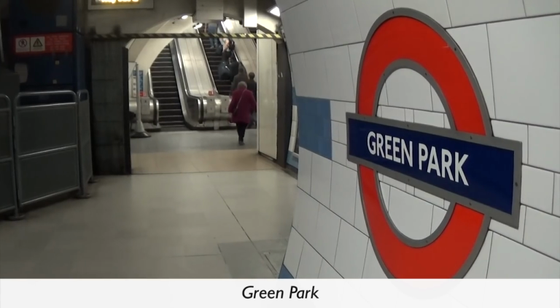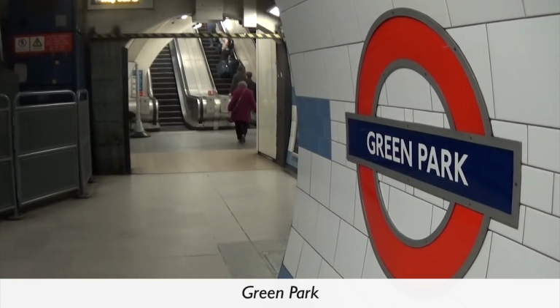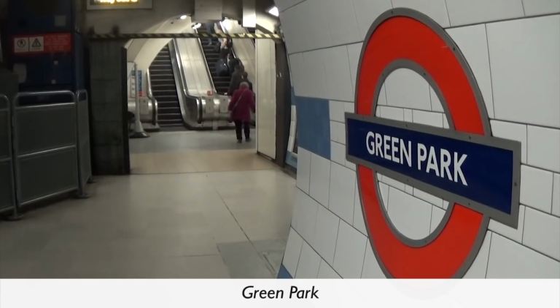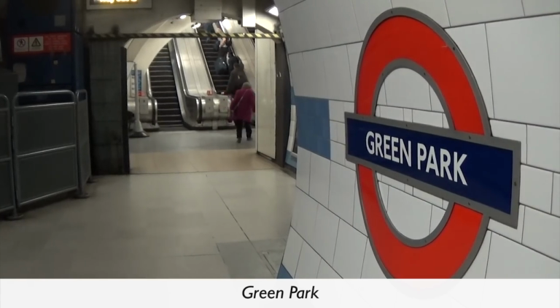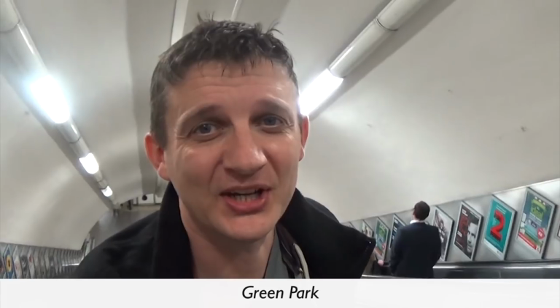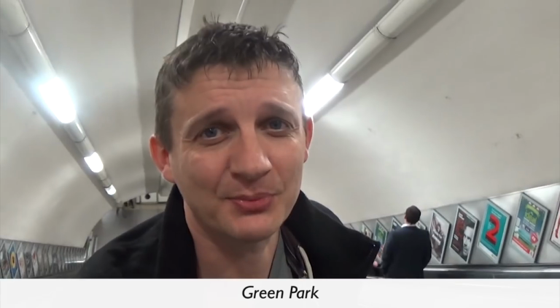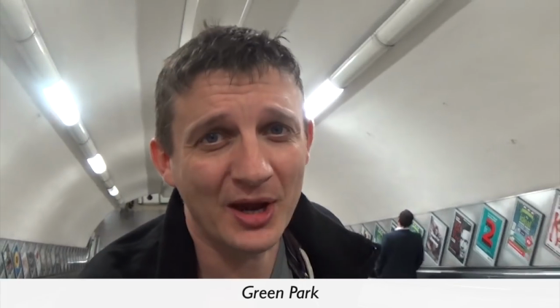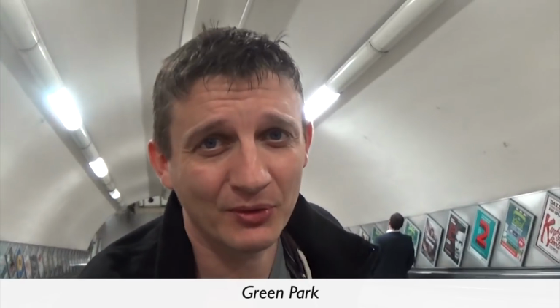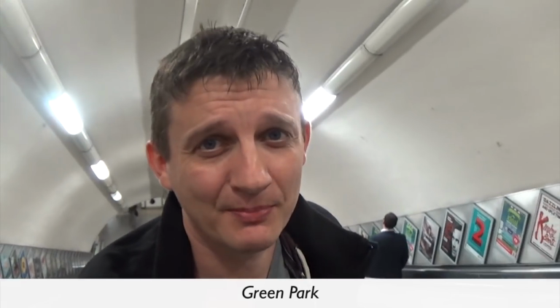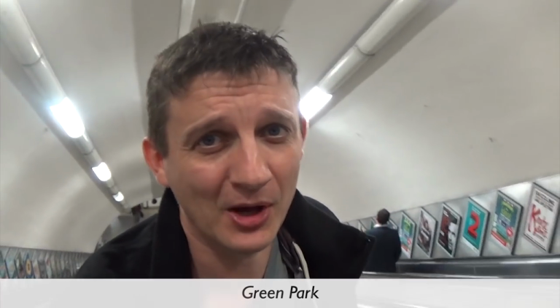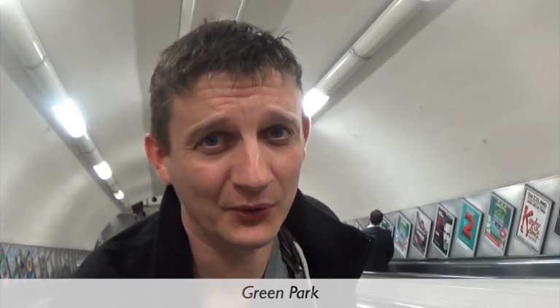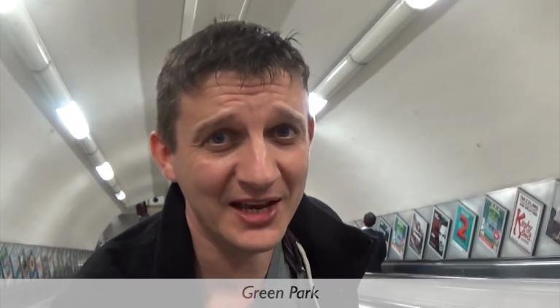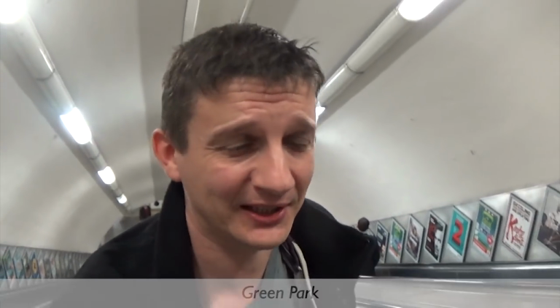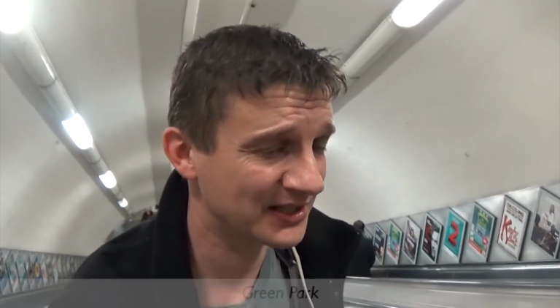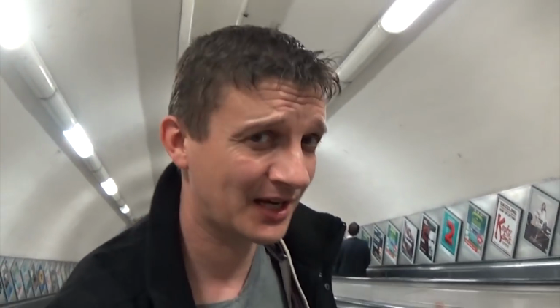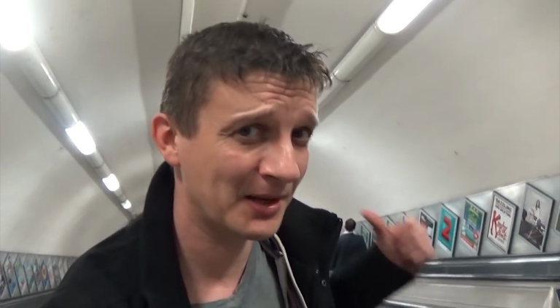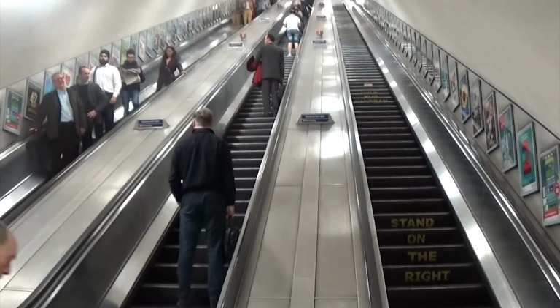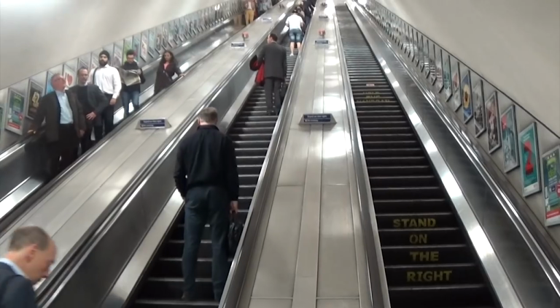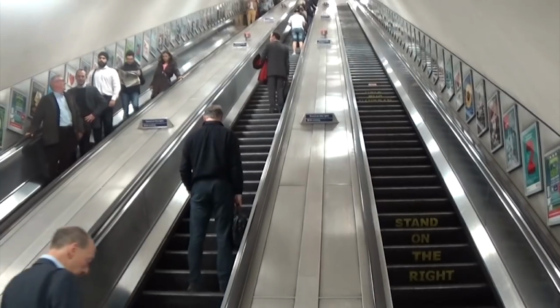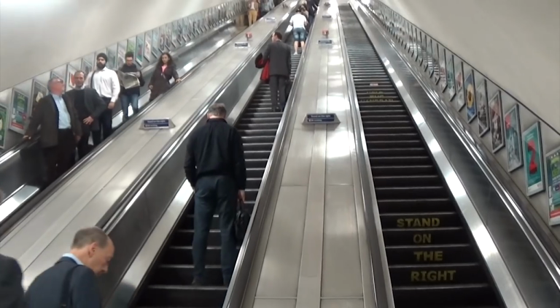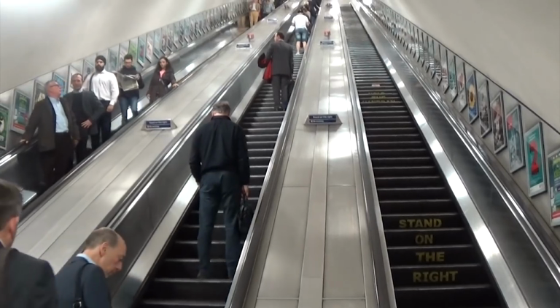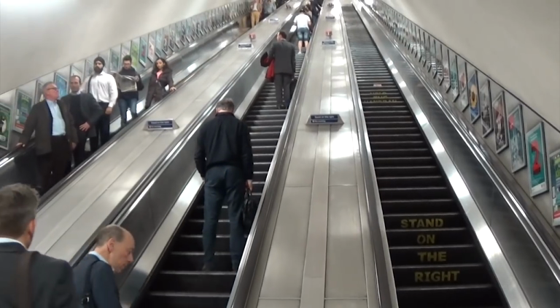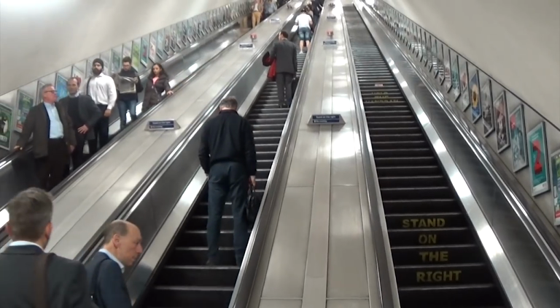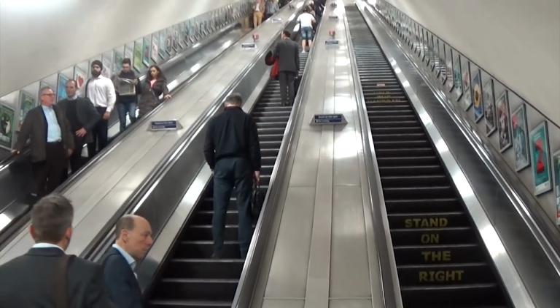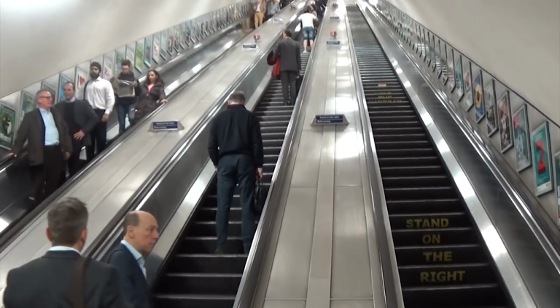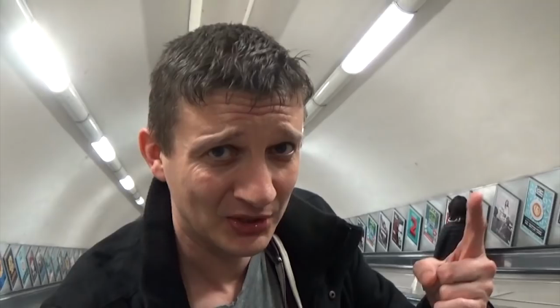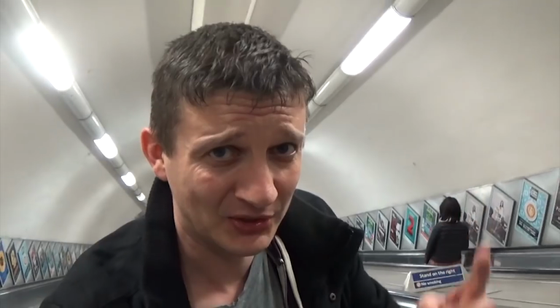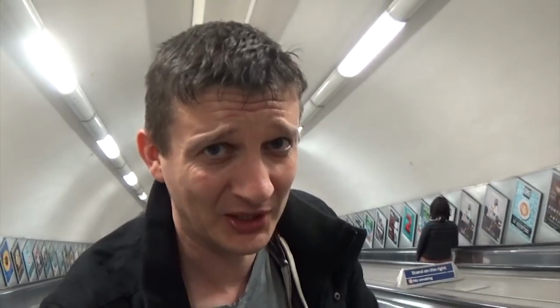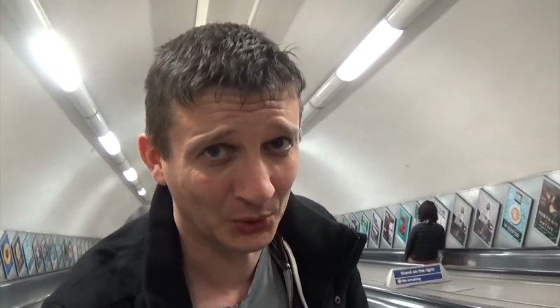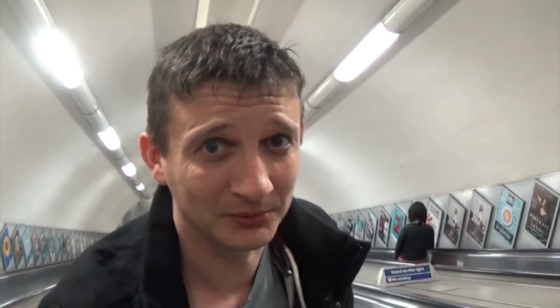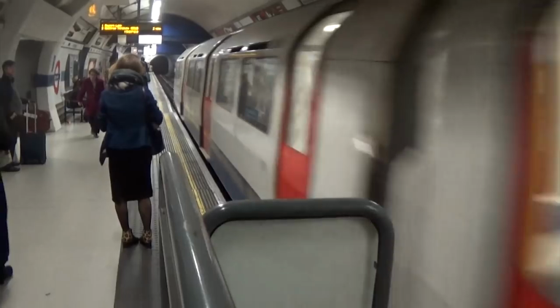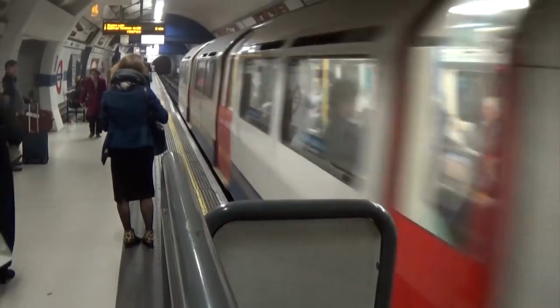At number 6 we're at Green Park, on the escalators coming up from the Piccadilly line to the ticket hall.